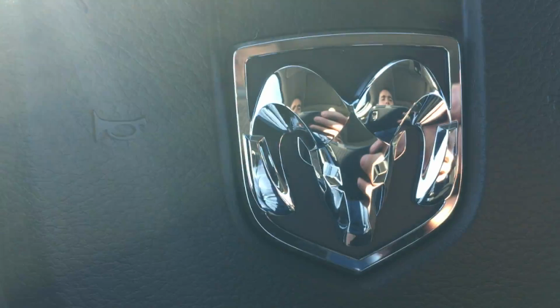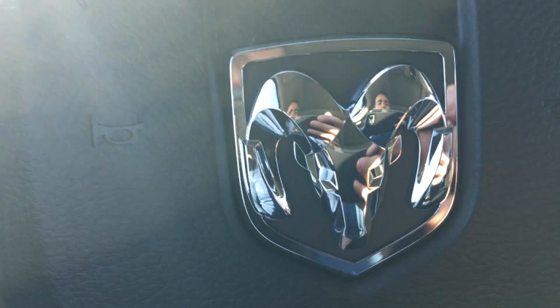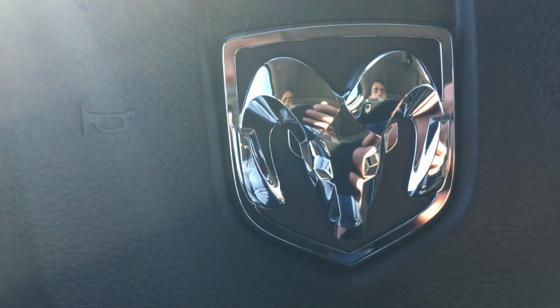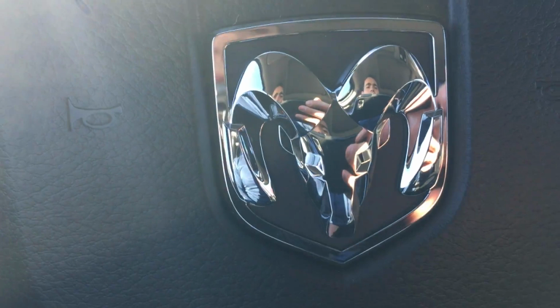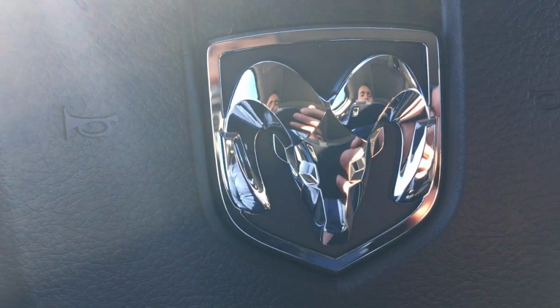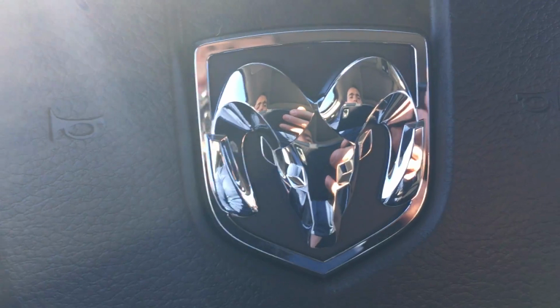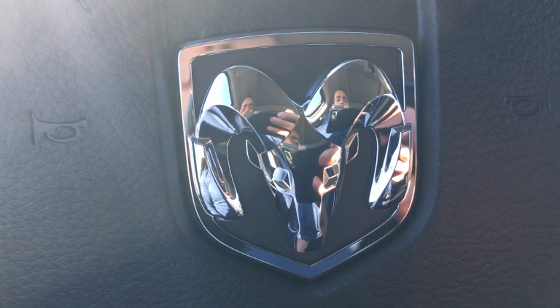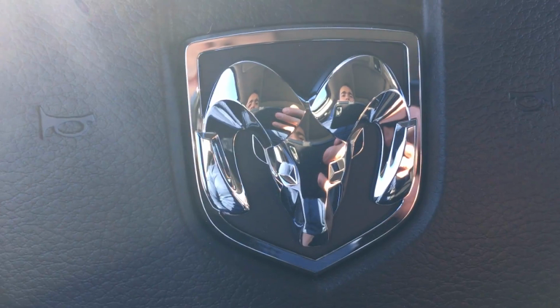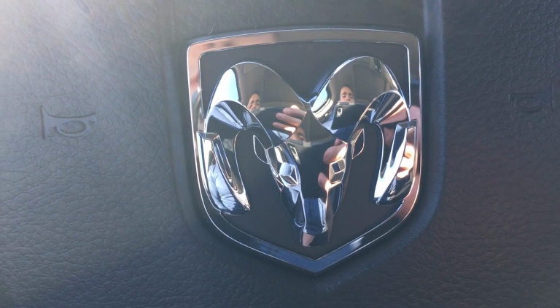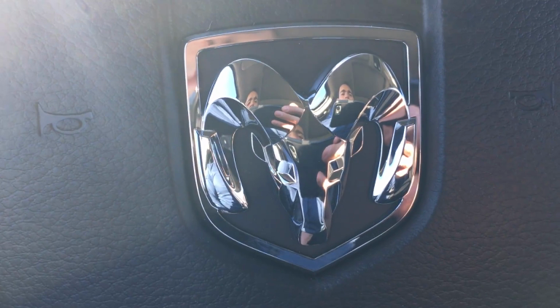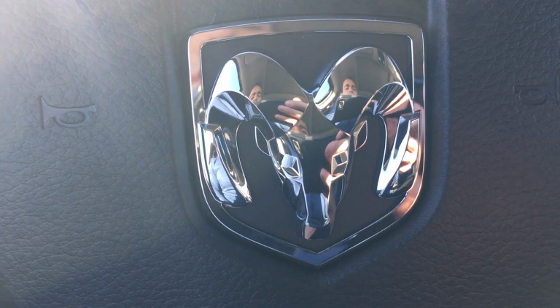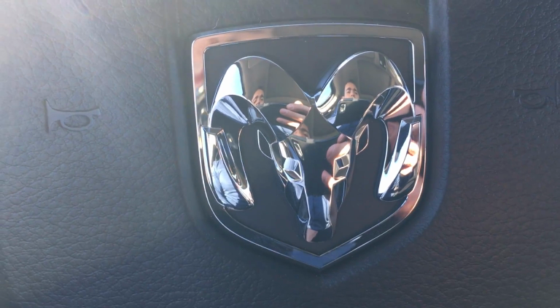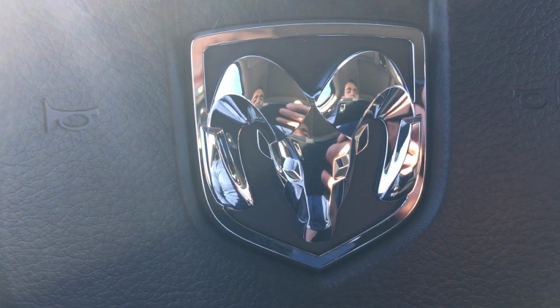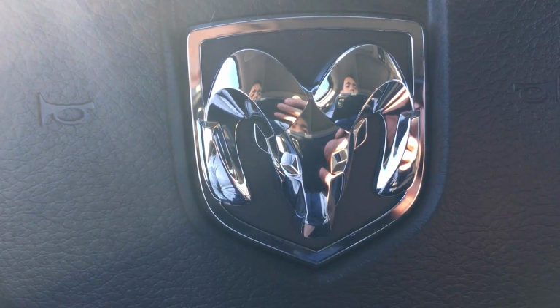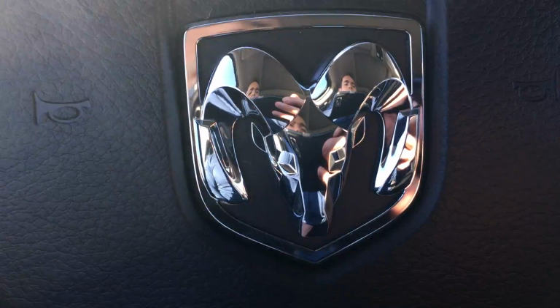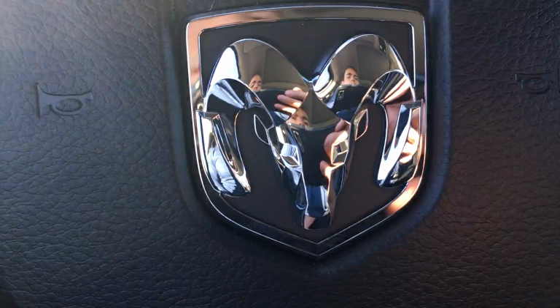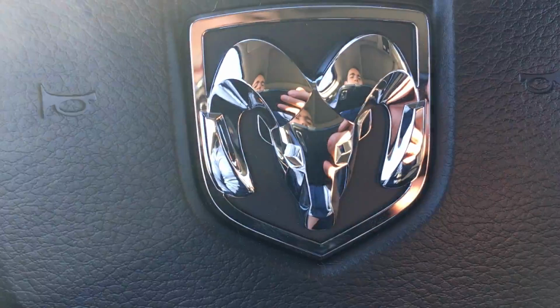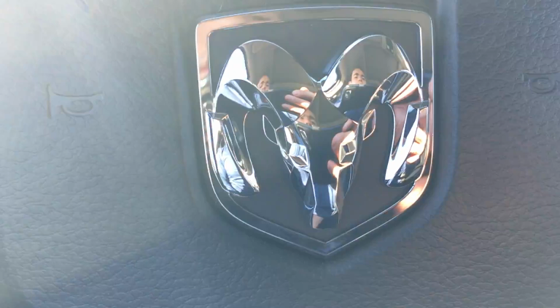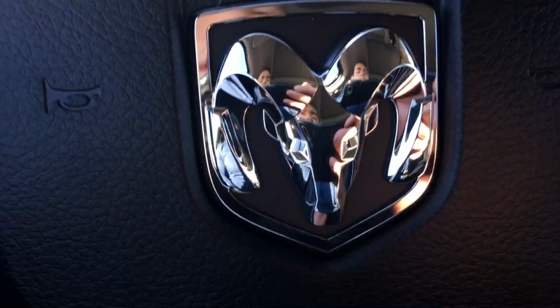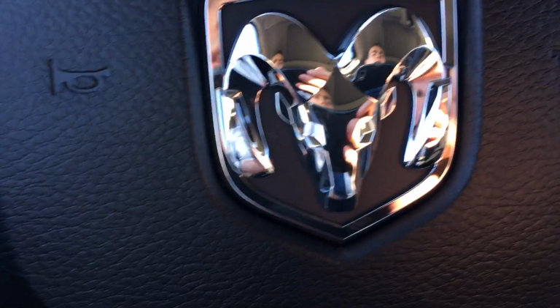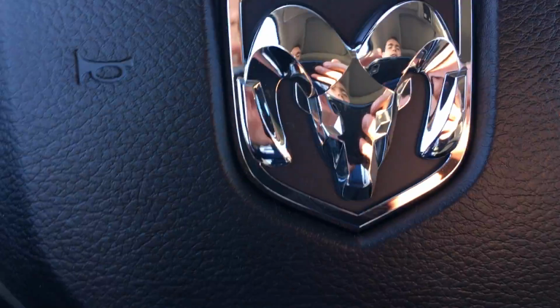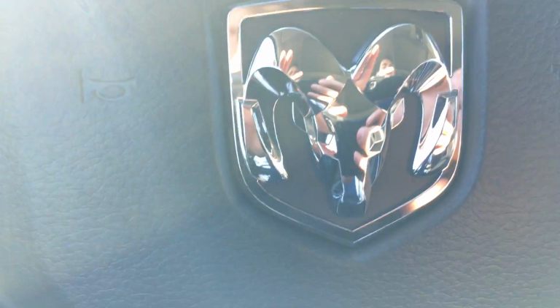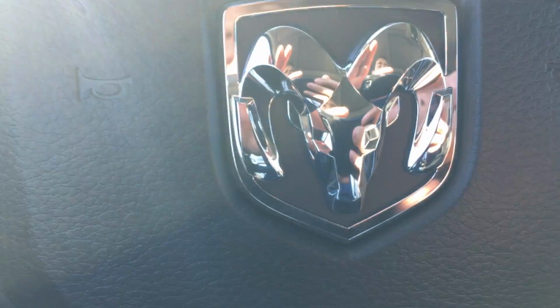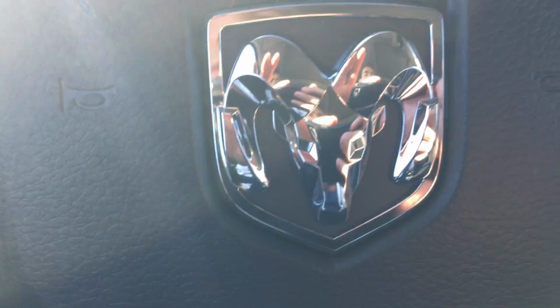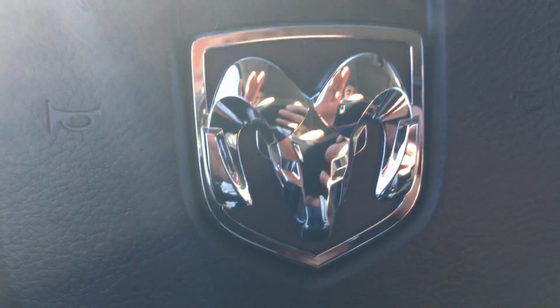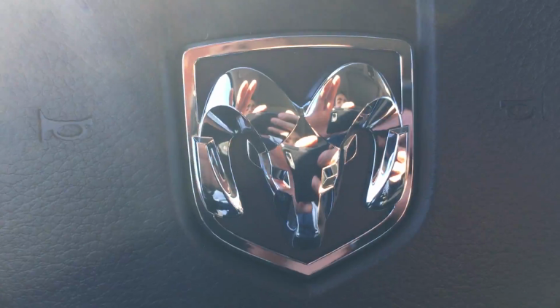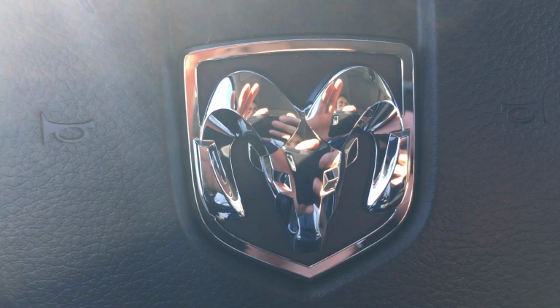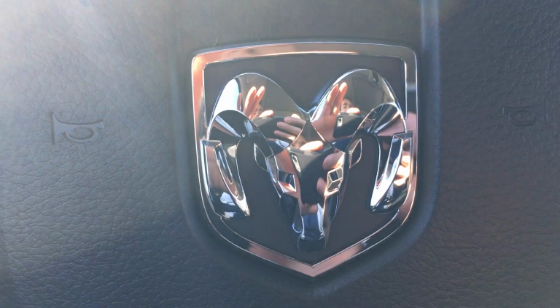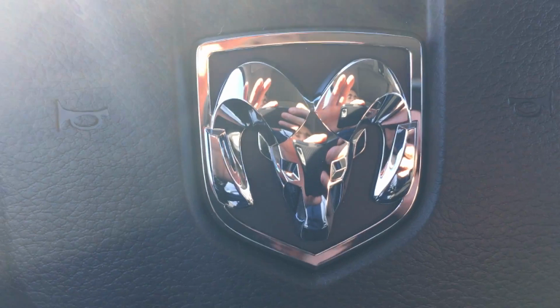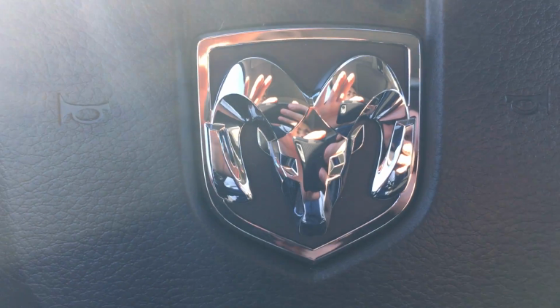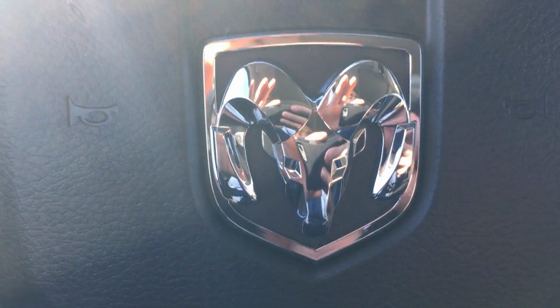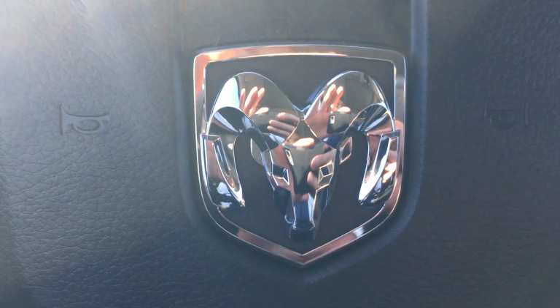Just give me a shout when you get this video: 780-473-6388. Let me know if this is the right truck for you. Thanks for watching.